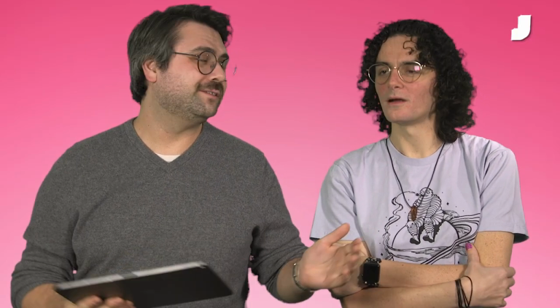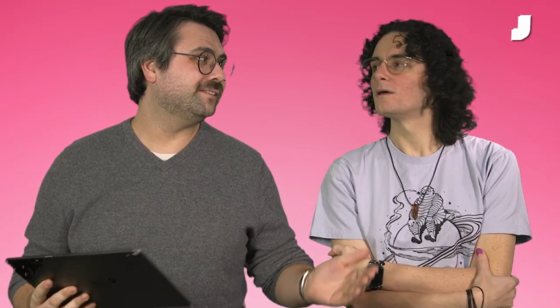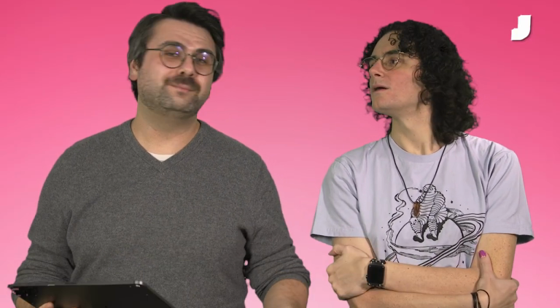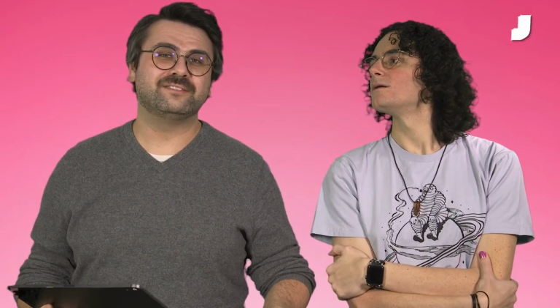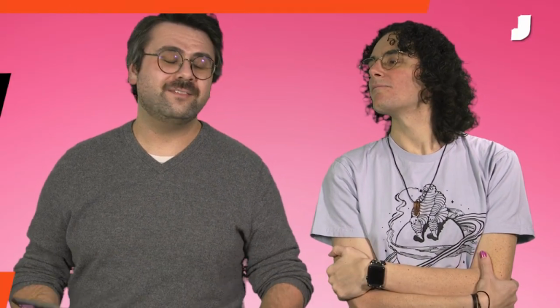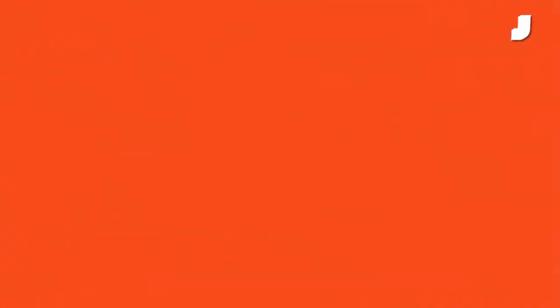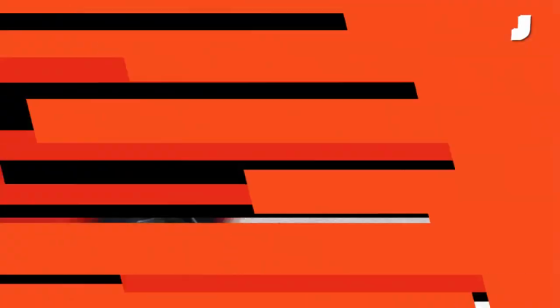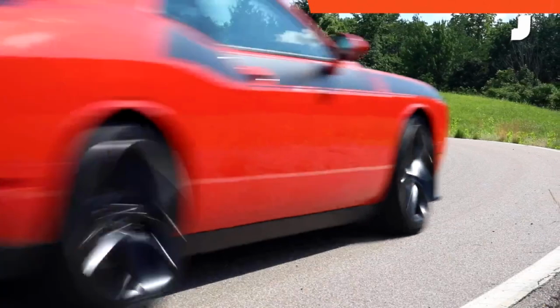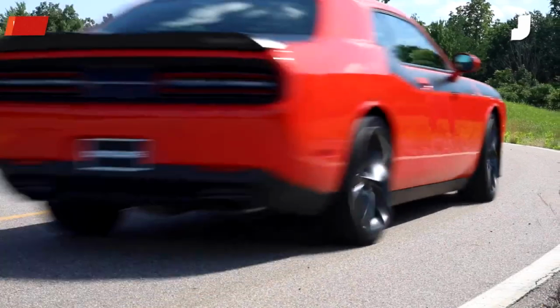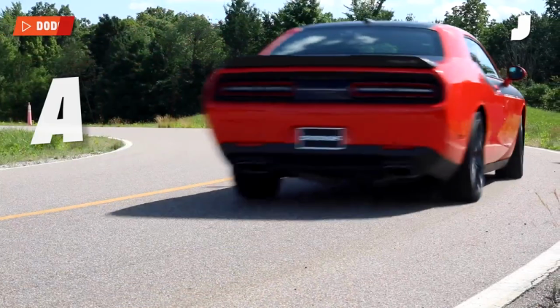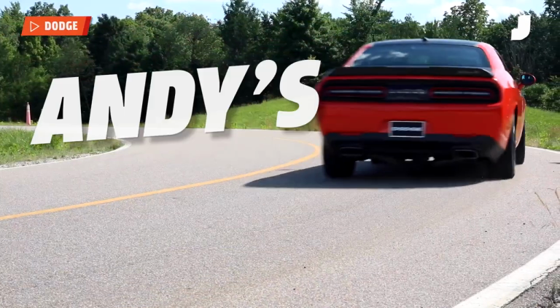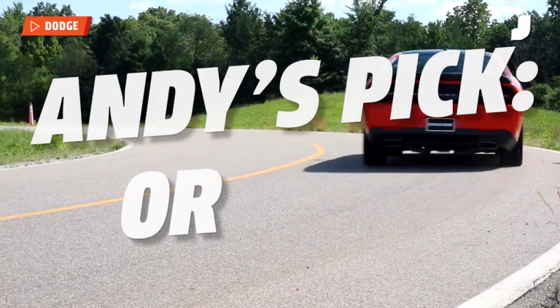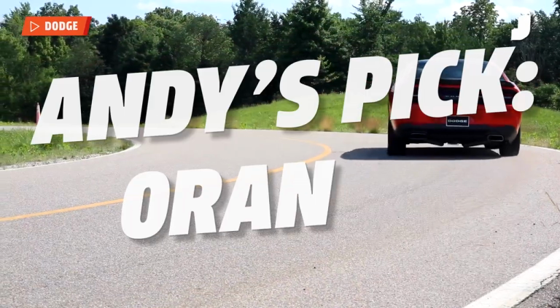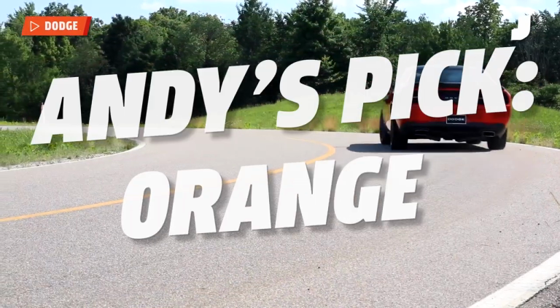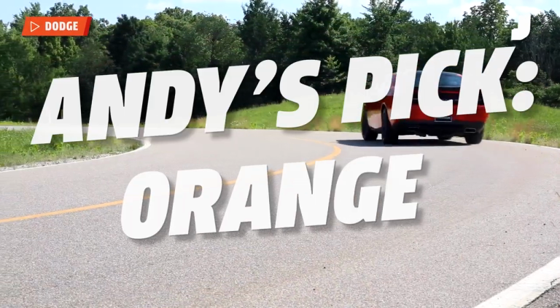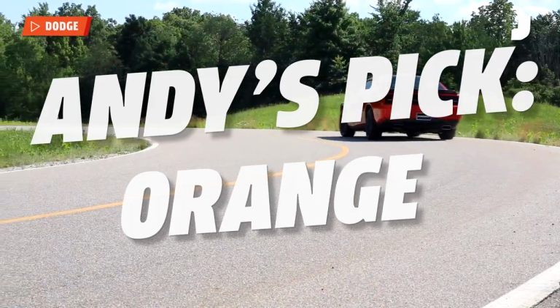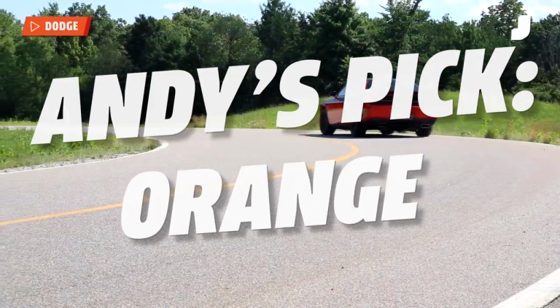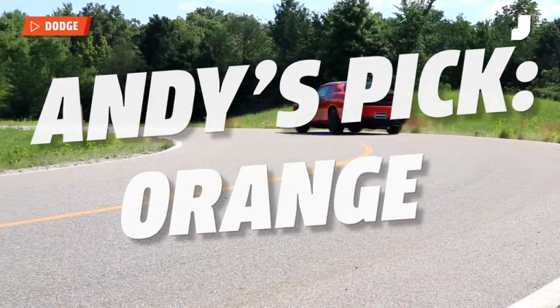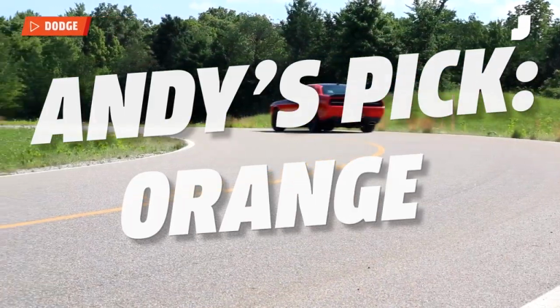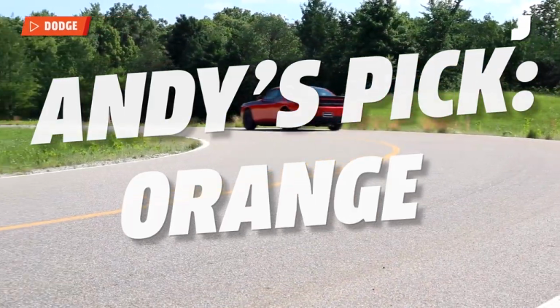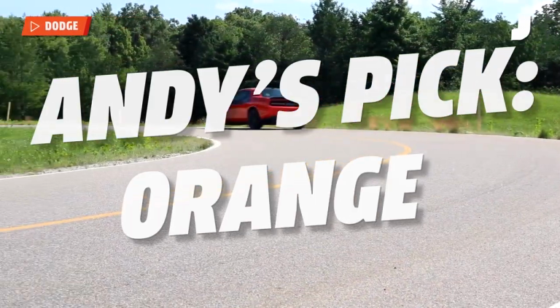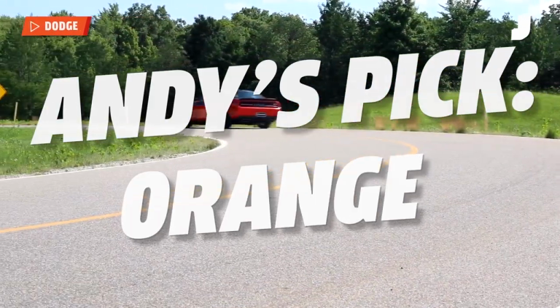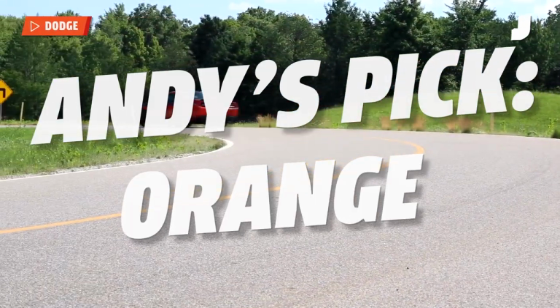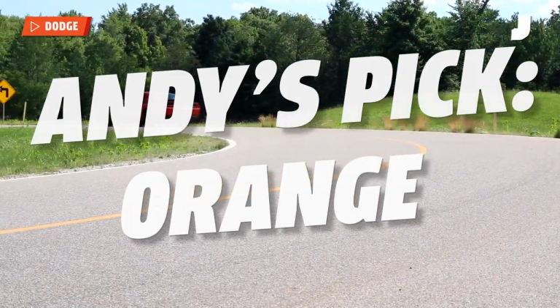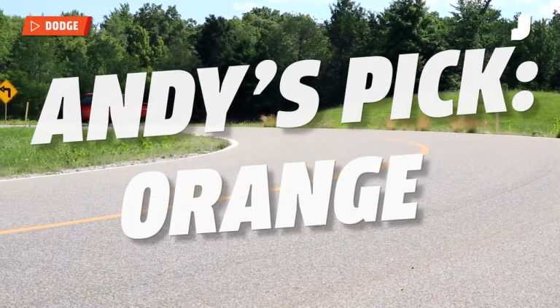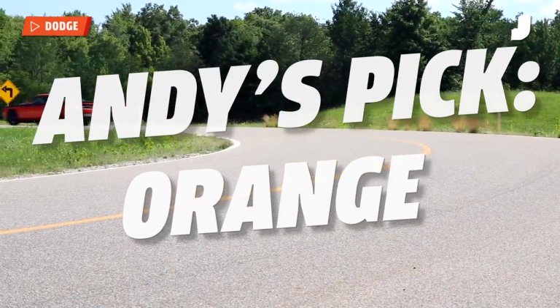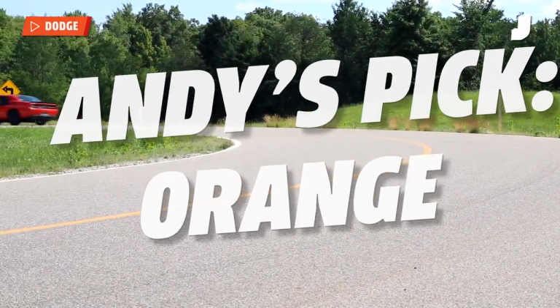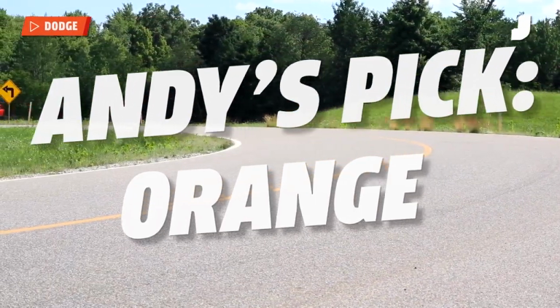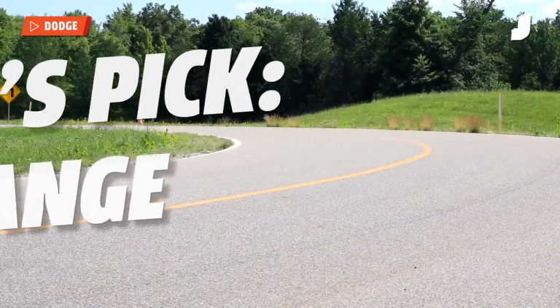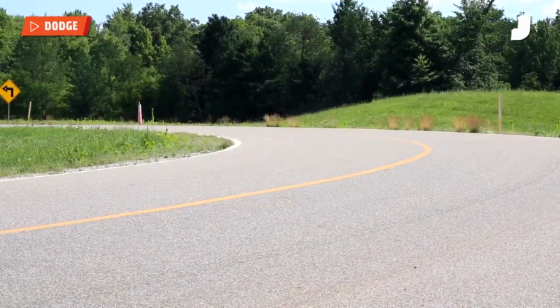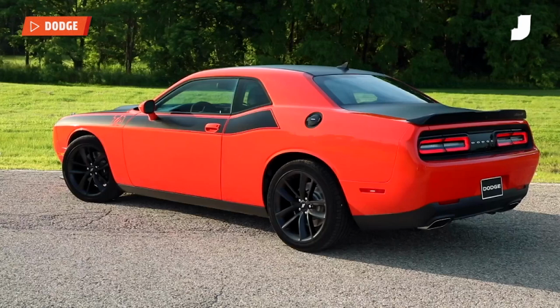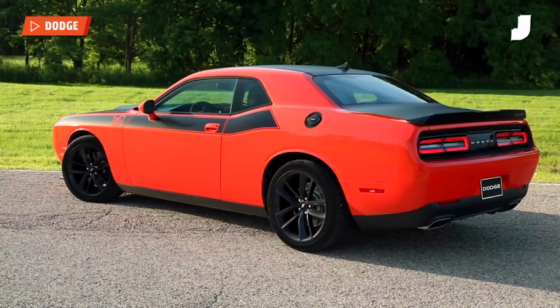It's very simple, Steve. It's the orange color on Dodge Challengers, specifically. Orange is a strong contender.